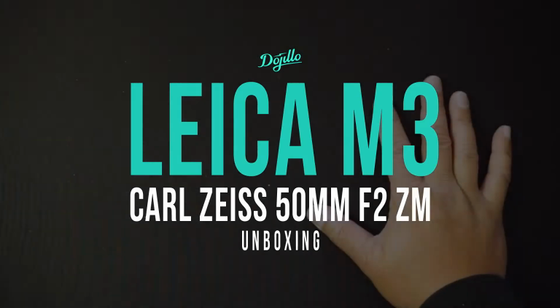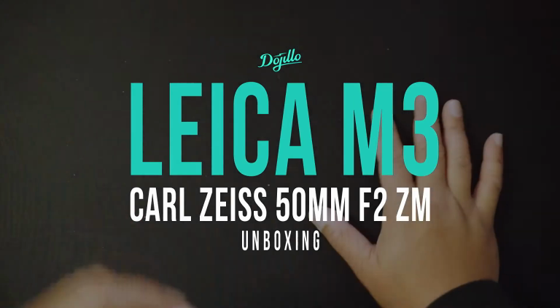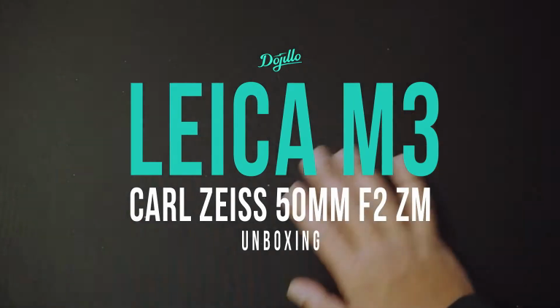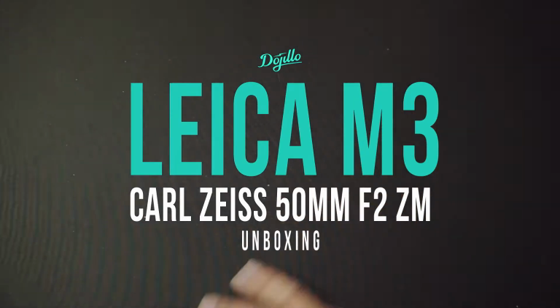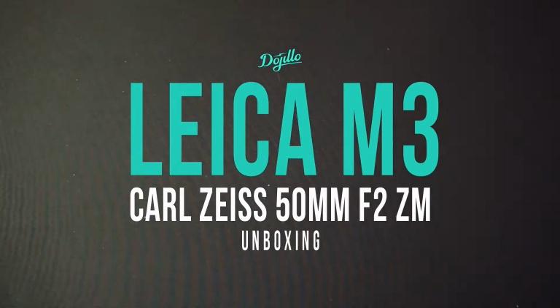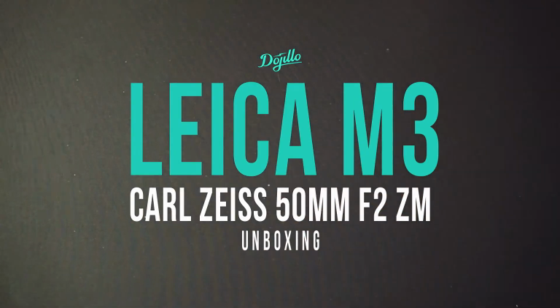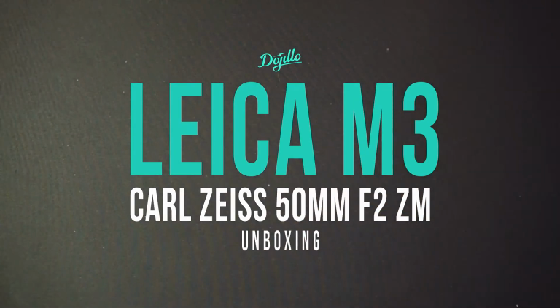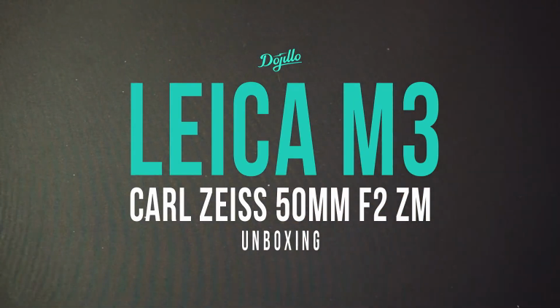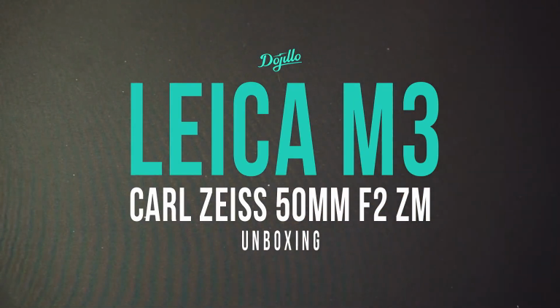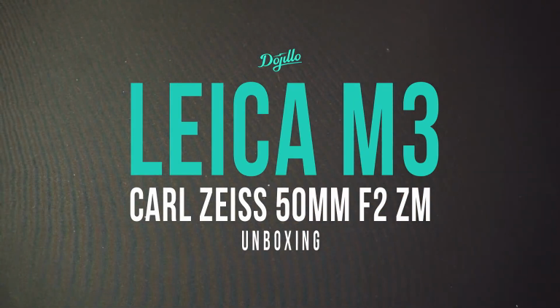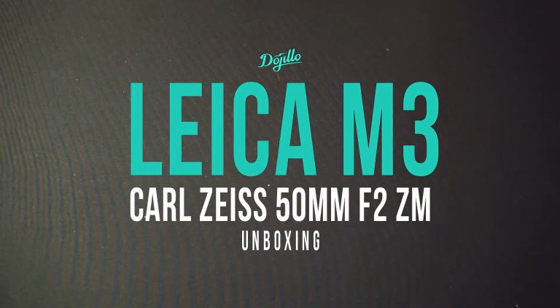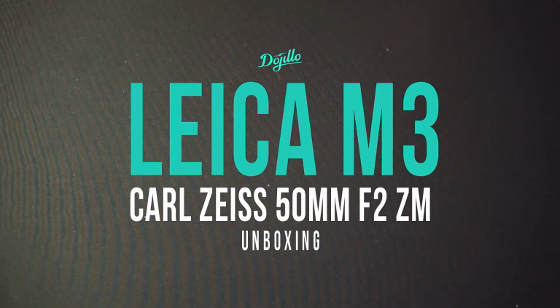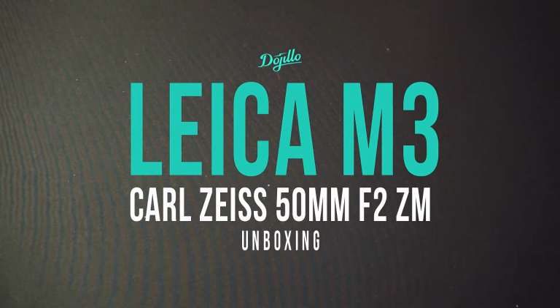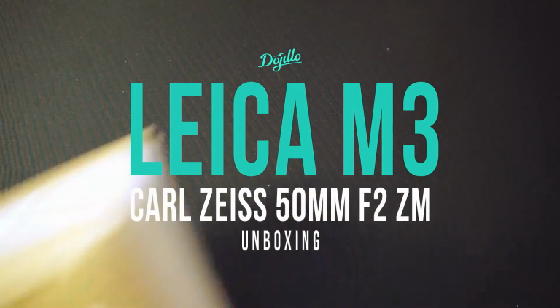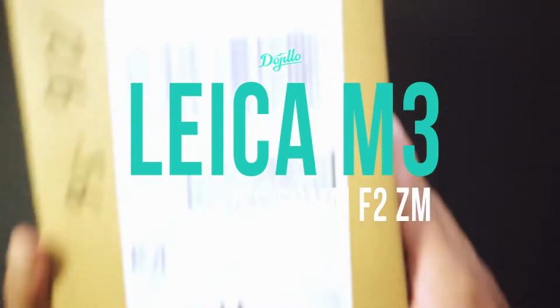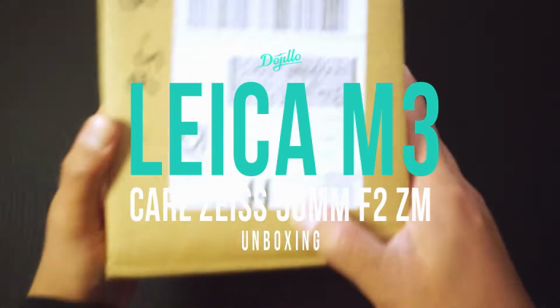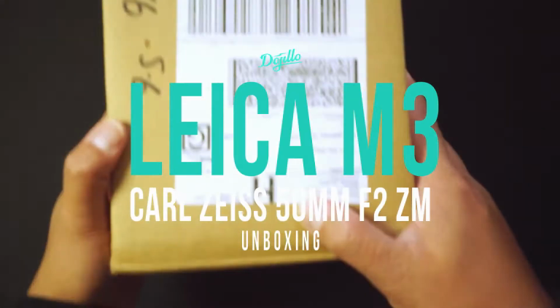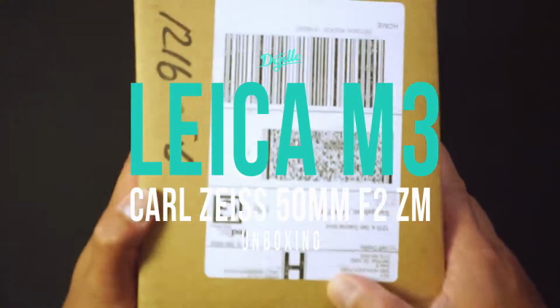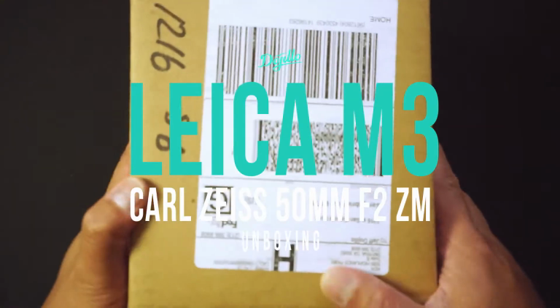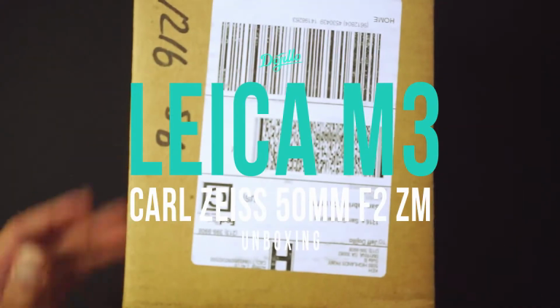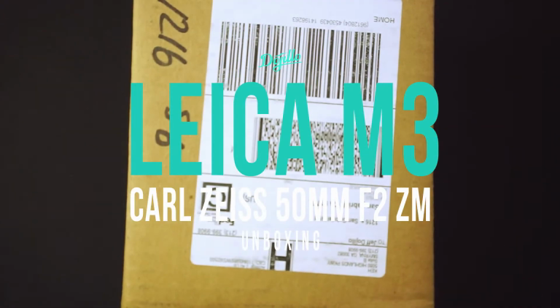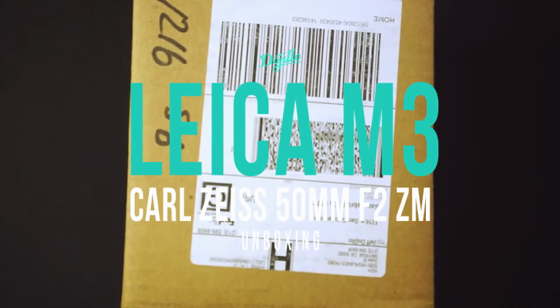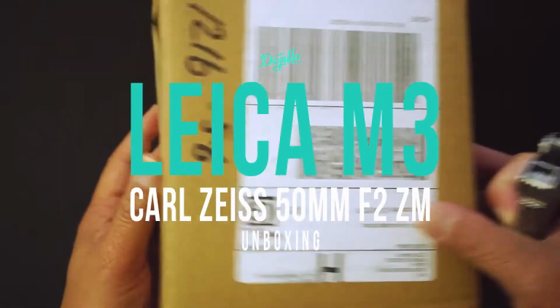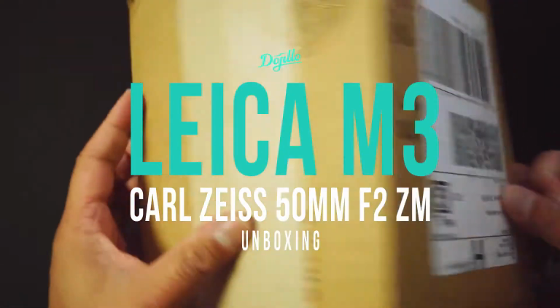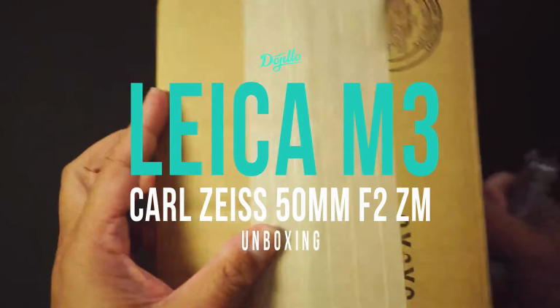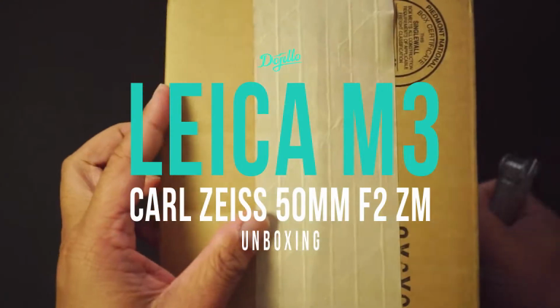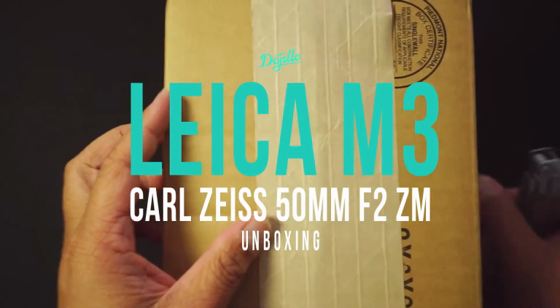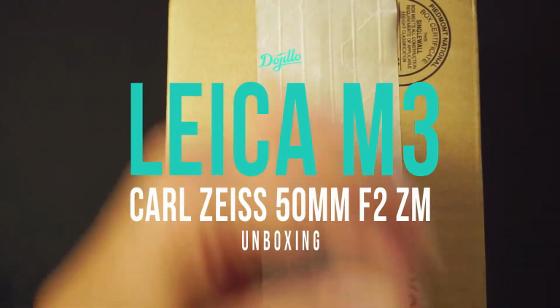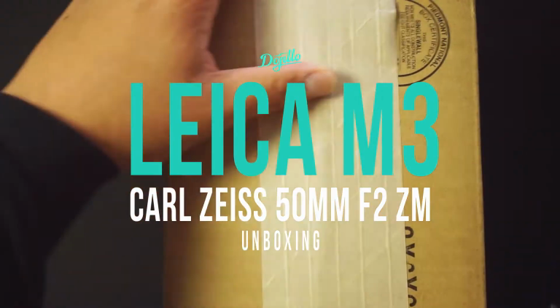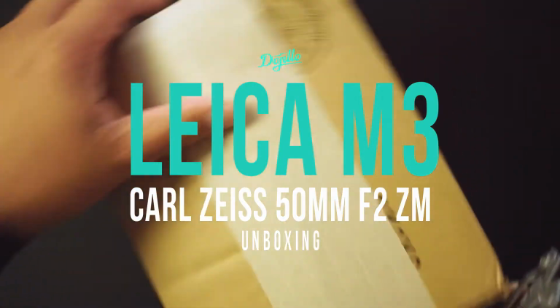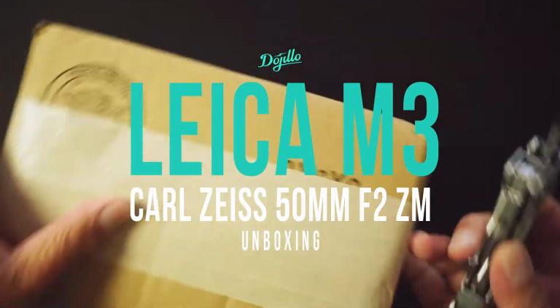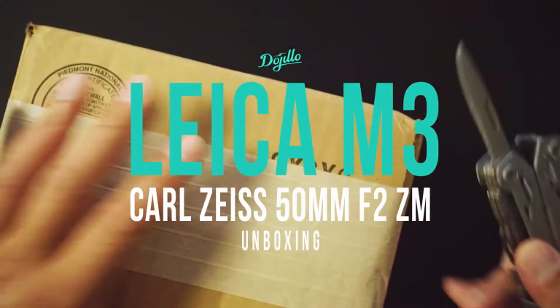Today we're gonna unbox the Leica M3 Double Stroke and the Carl Zeiss 50mm F2.